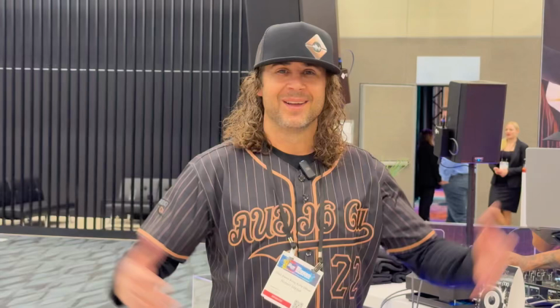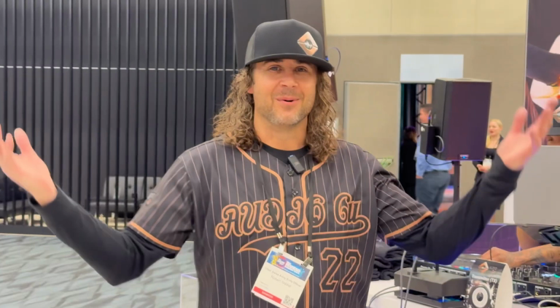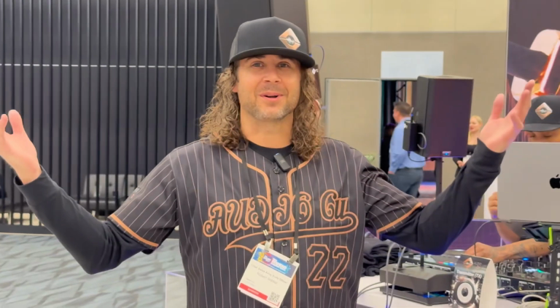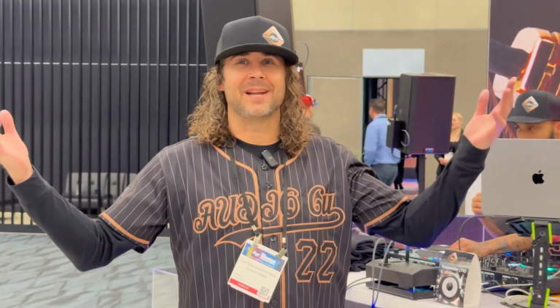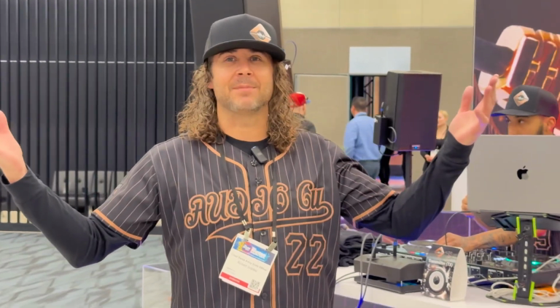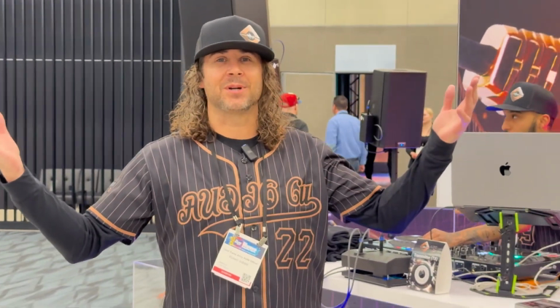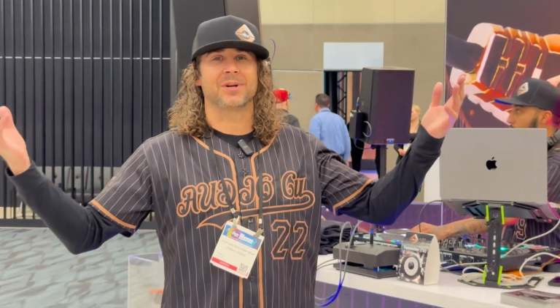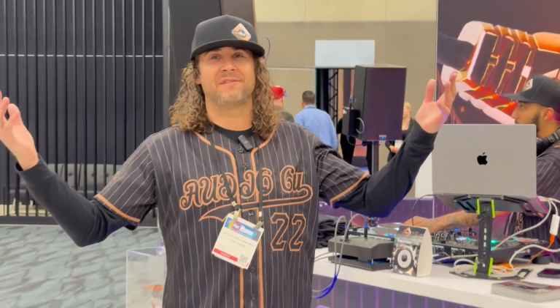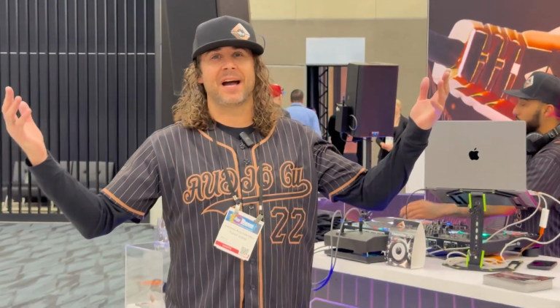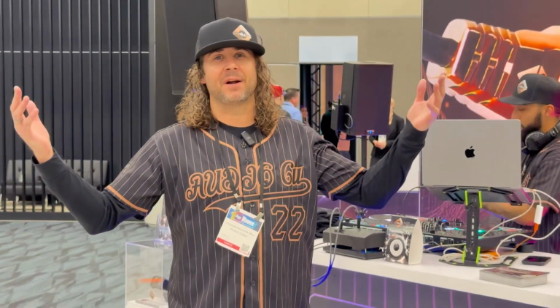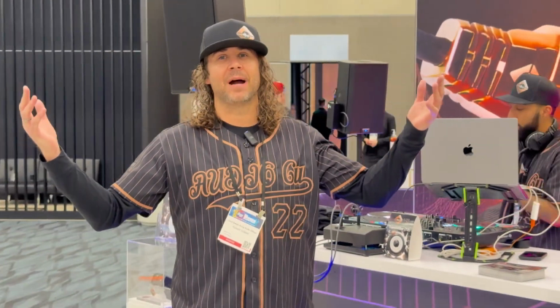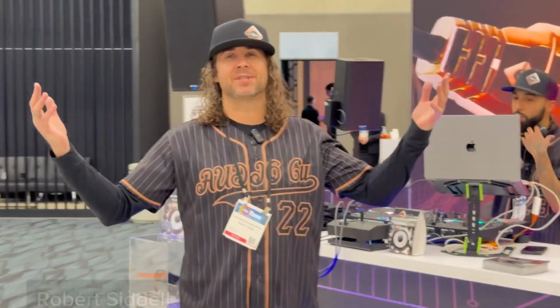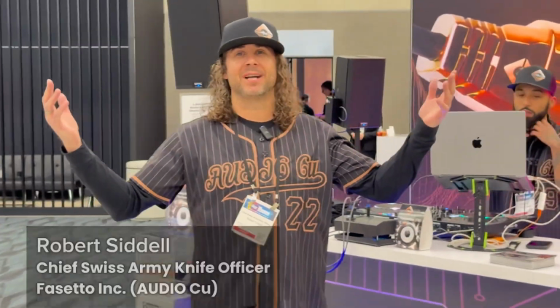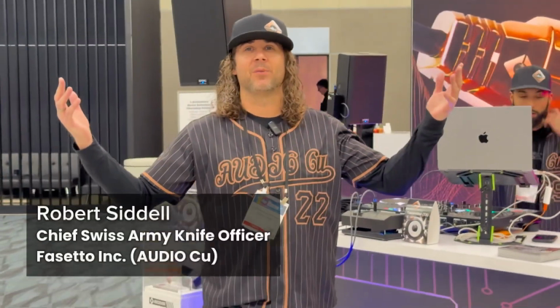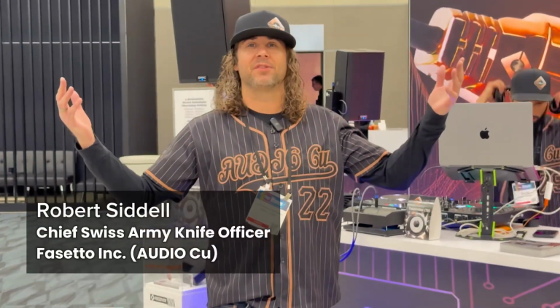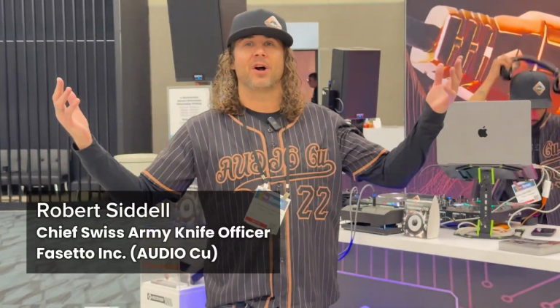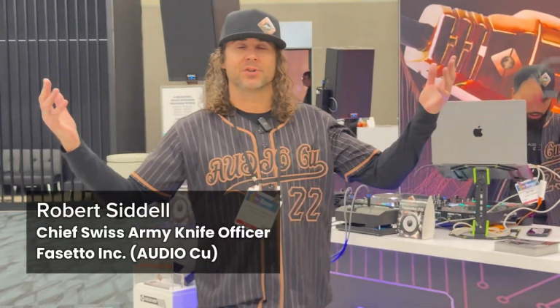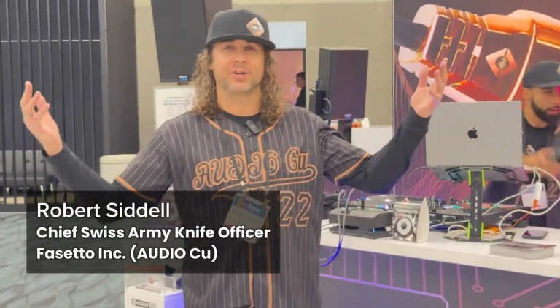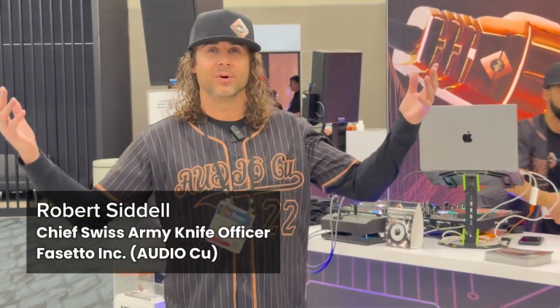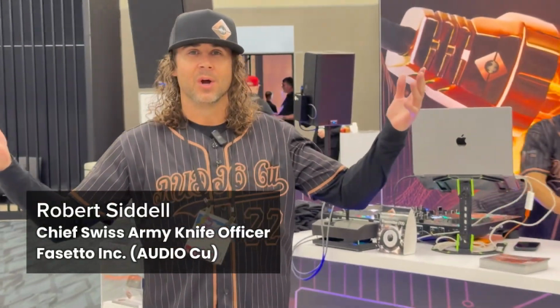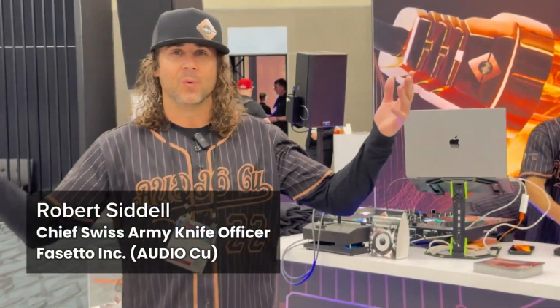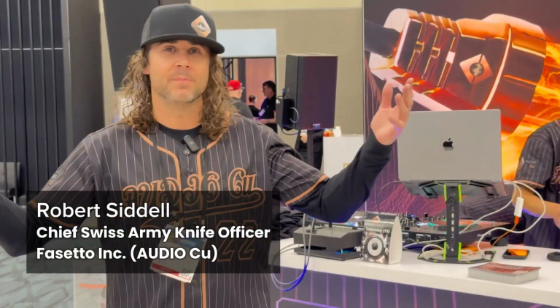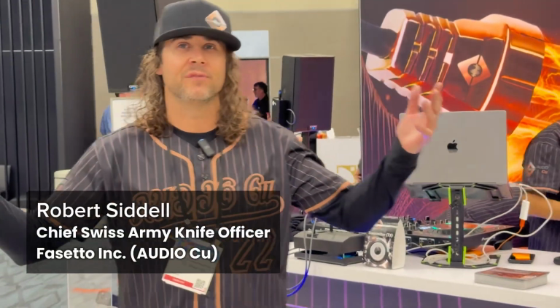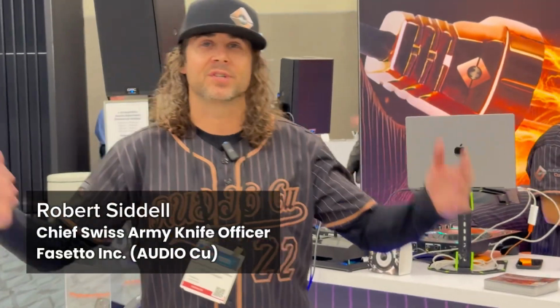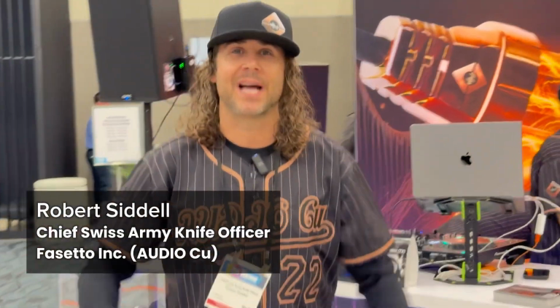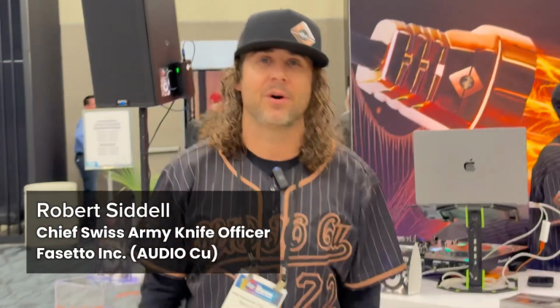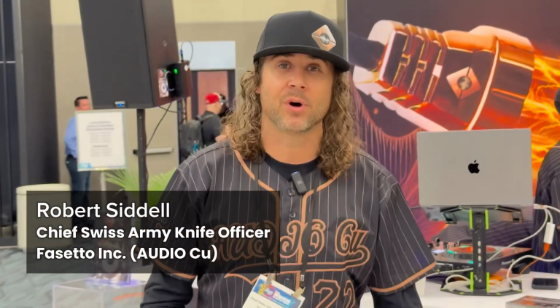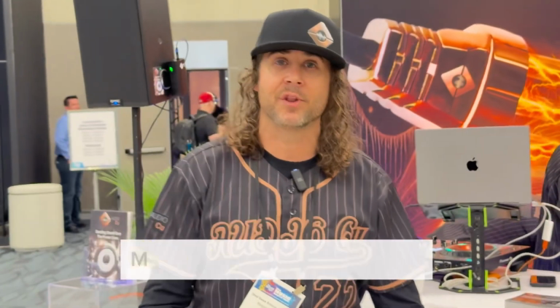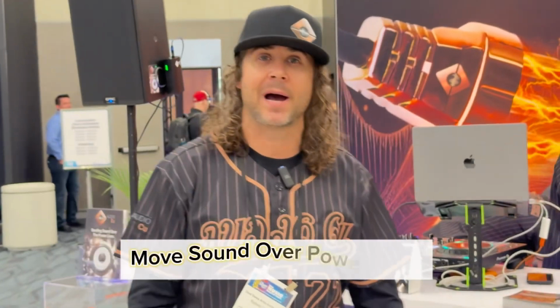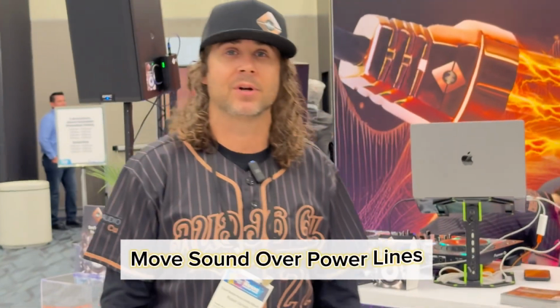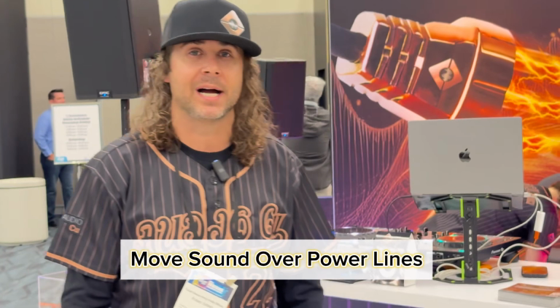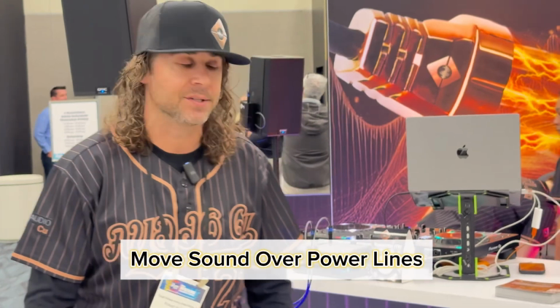Welcome to NAMM 2025. I'm Robert Sadell with AudioQ. We move your sound over the power lines.